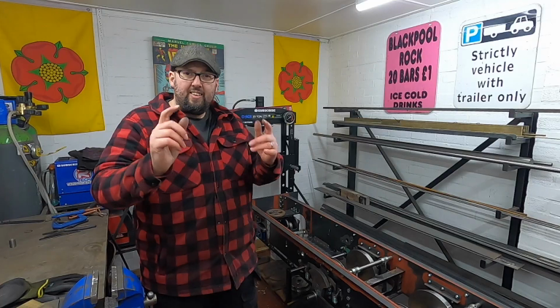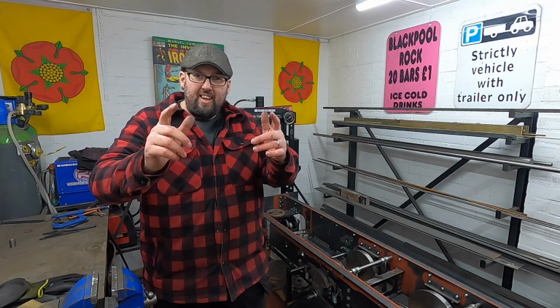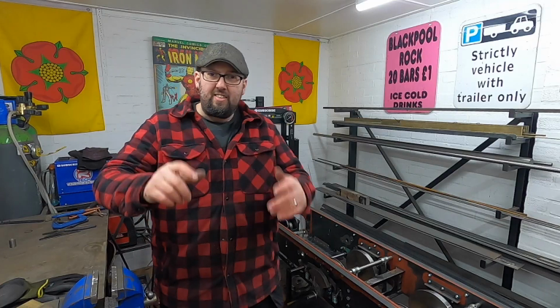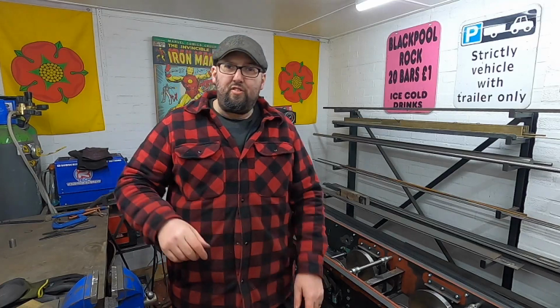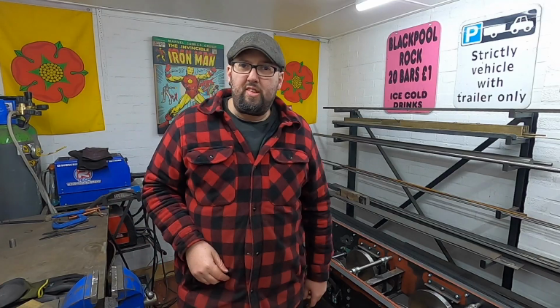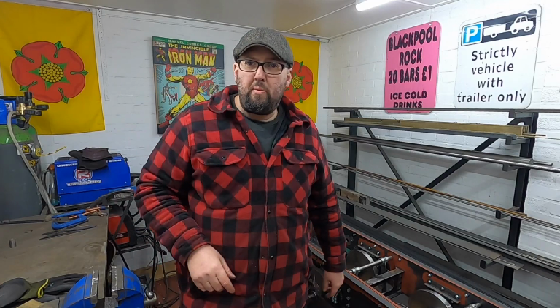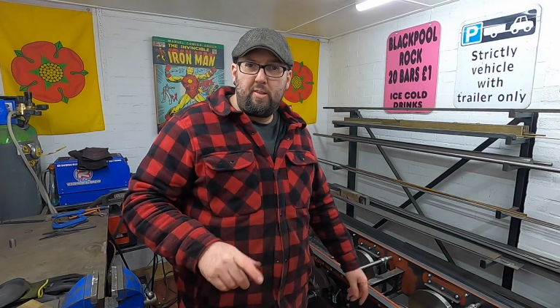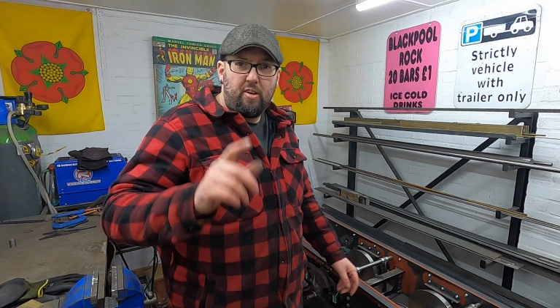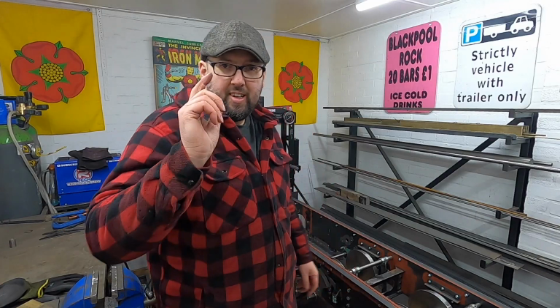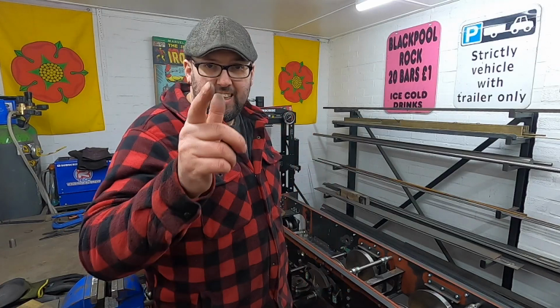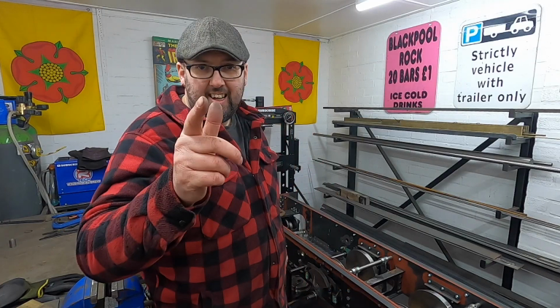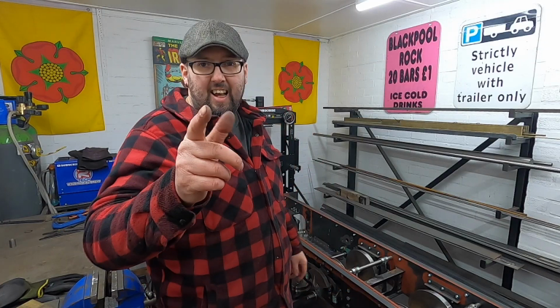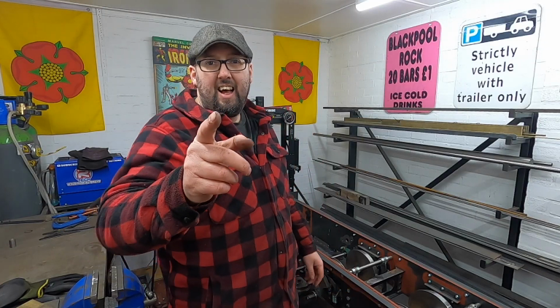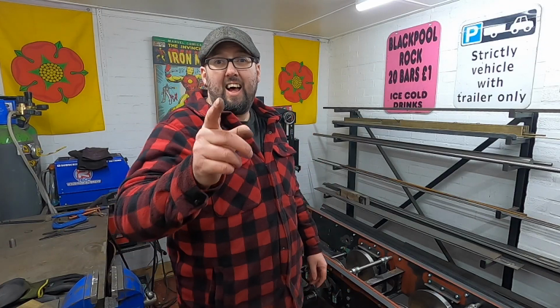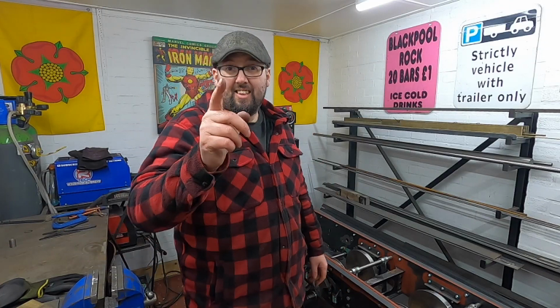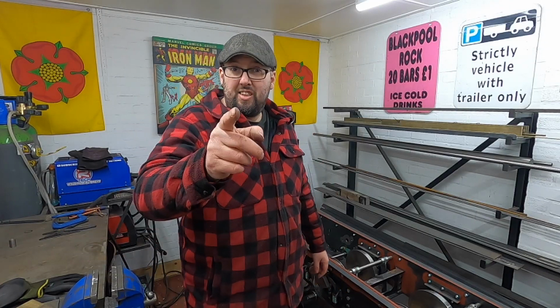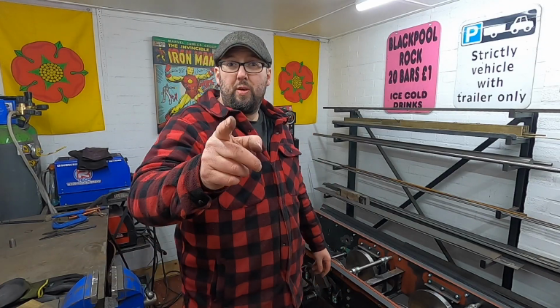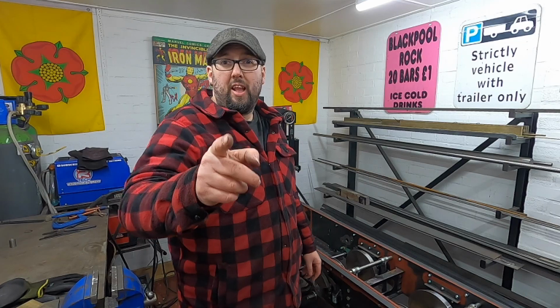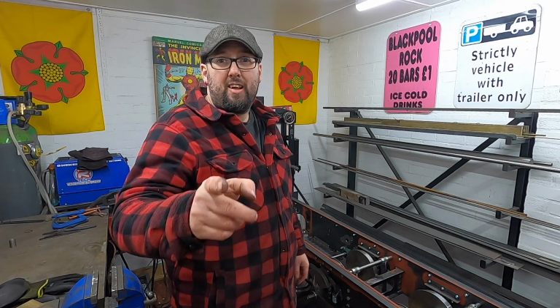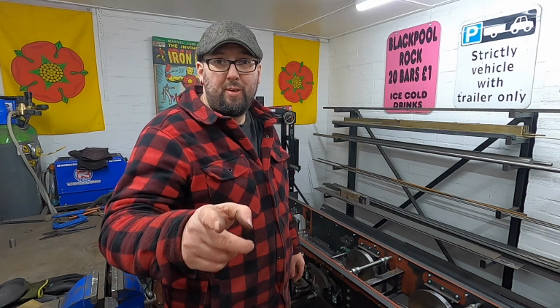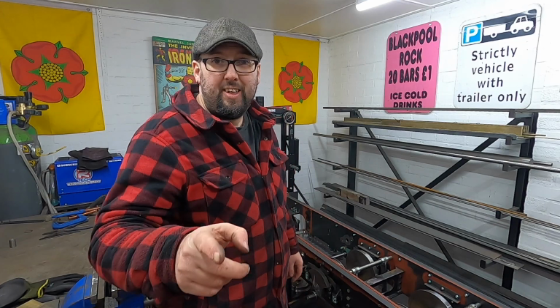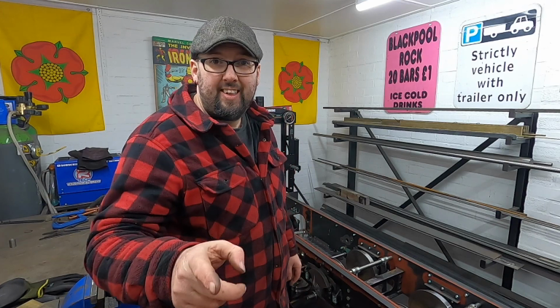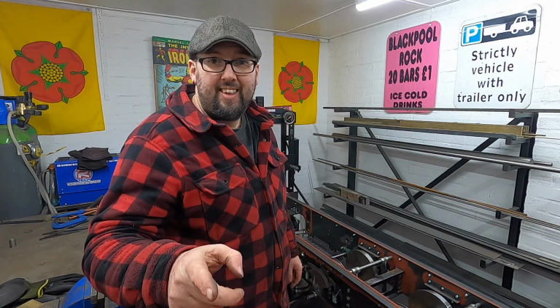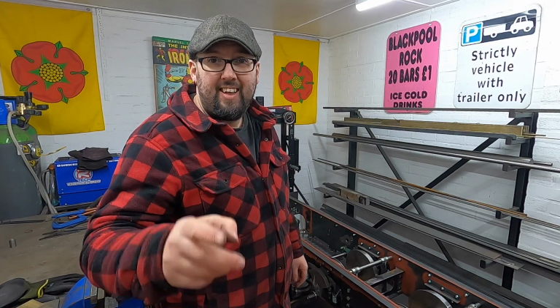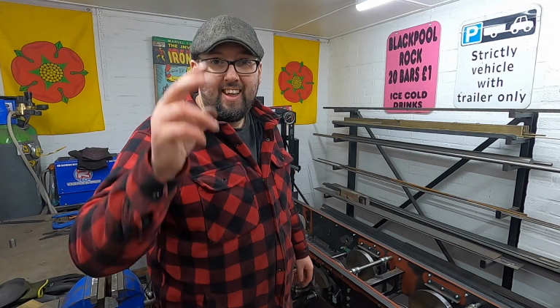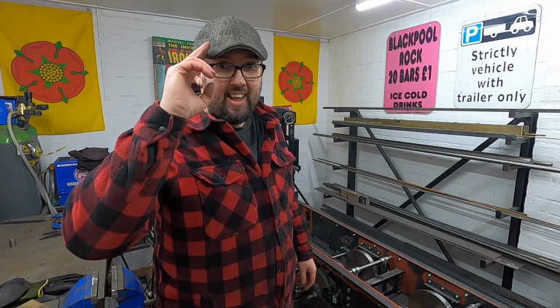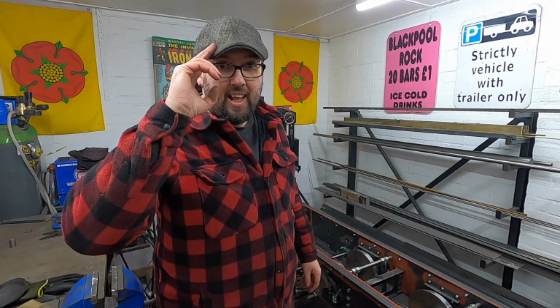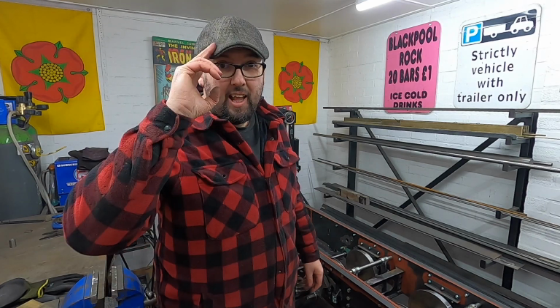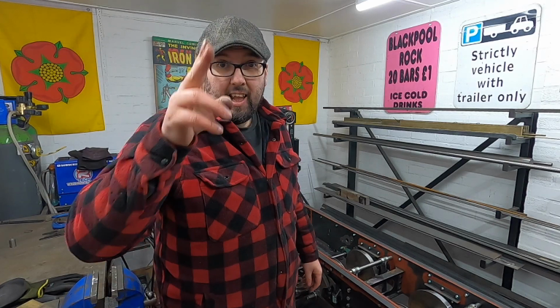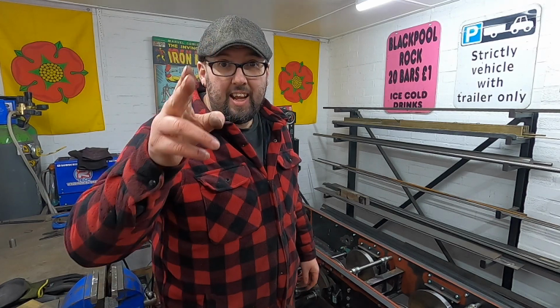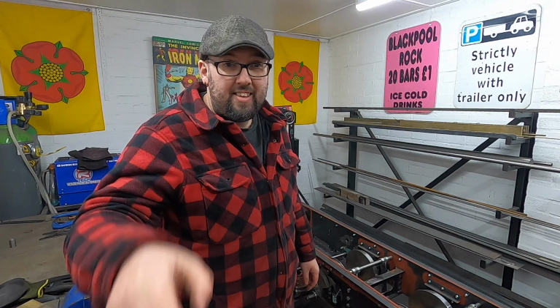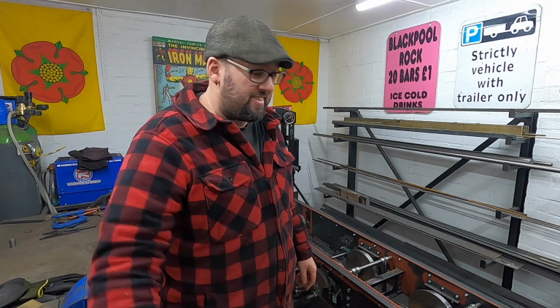So that's it for this episode. I'll see you in the next one. Laters.